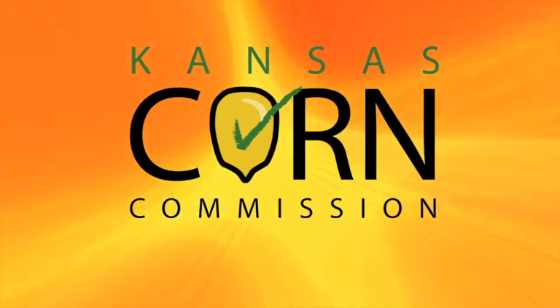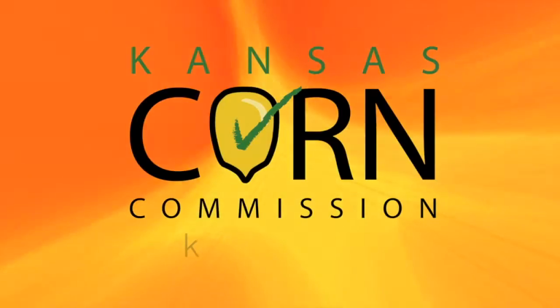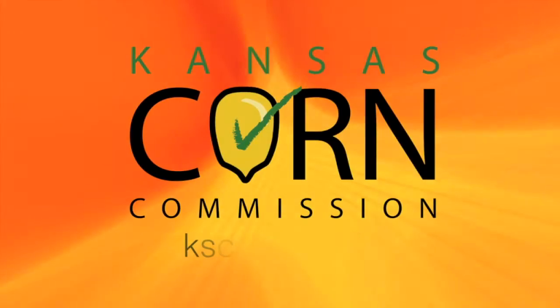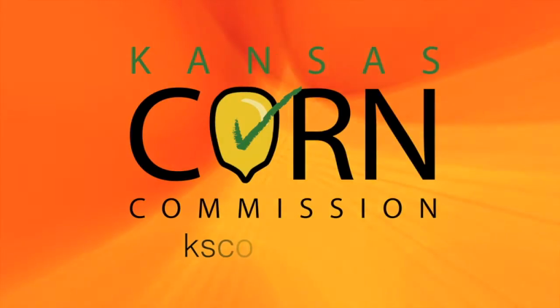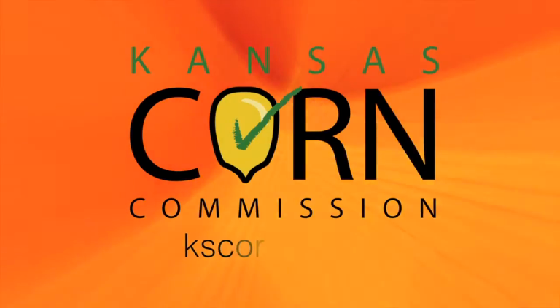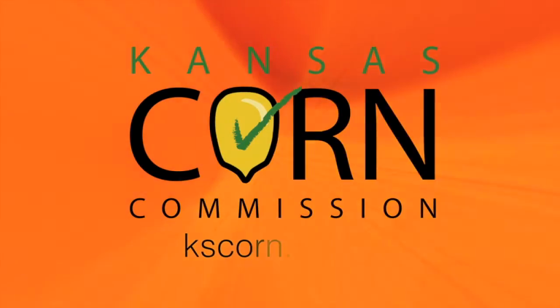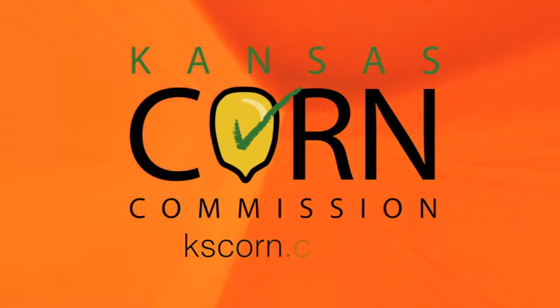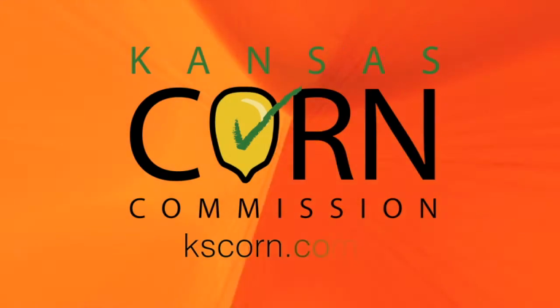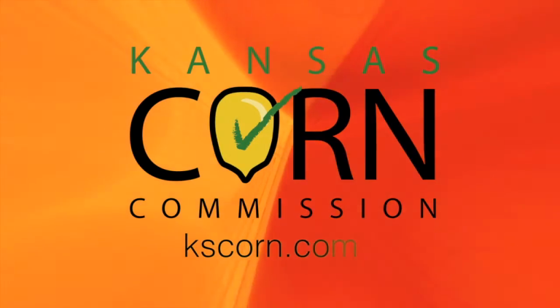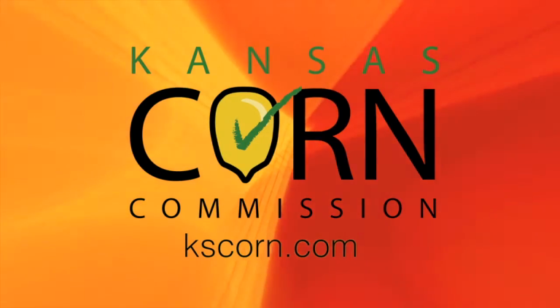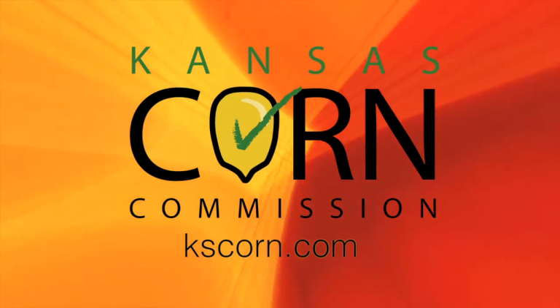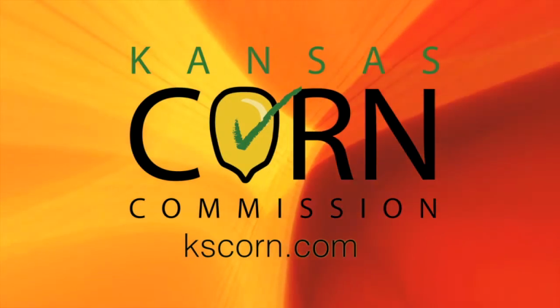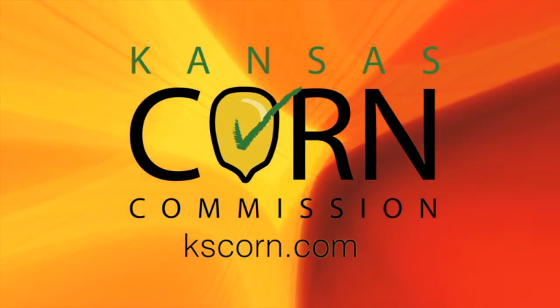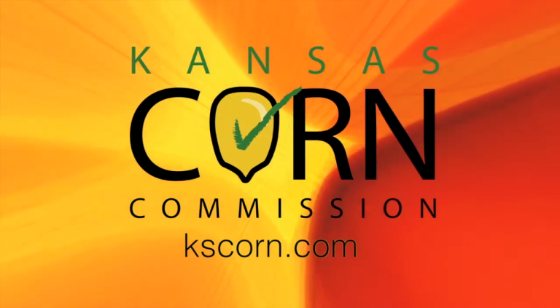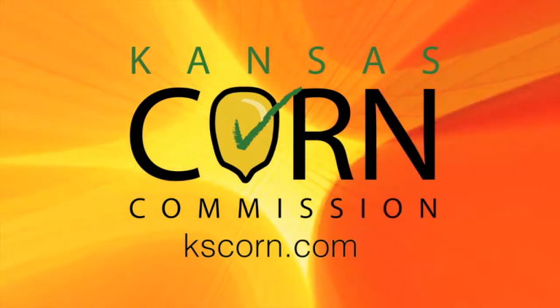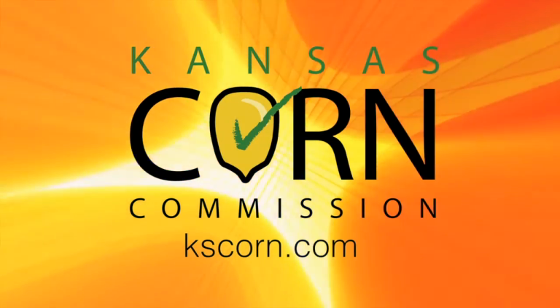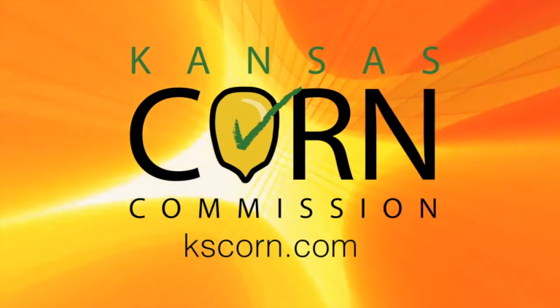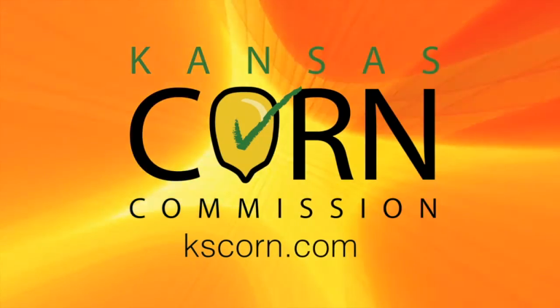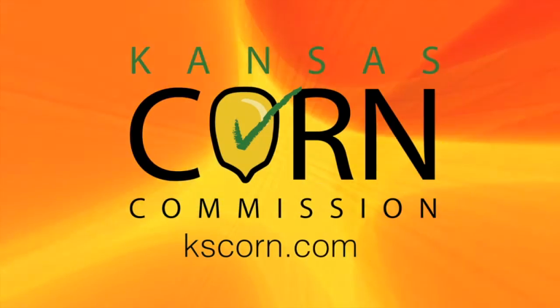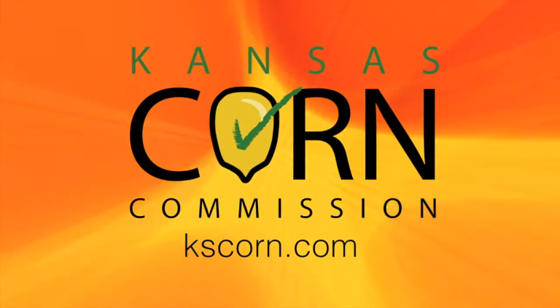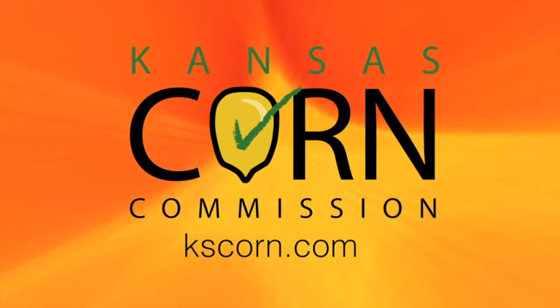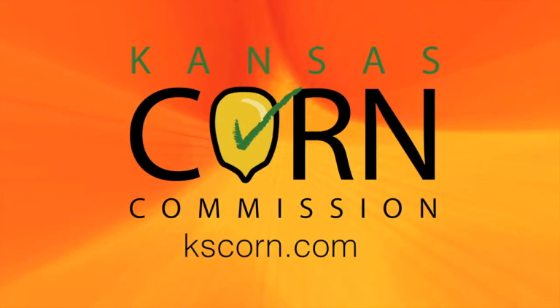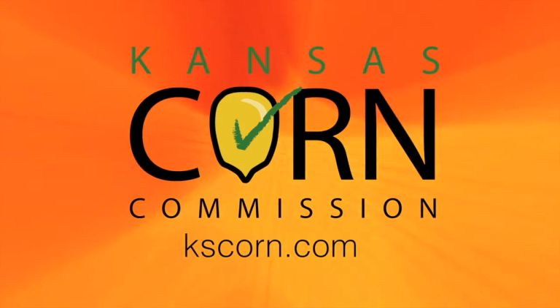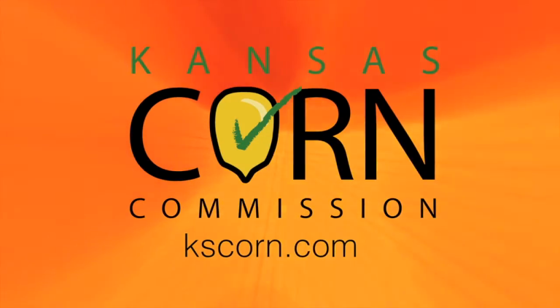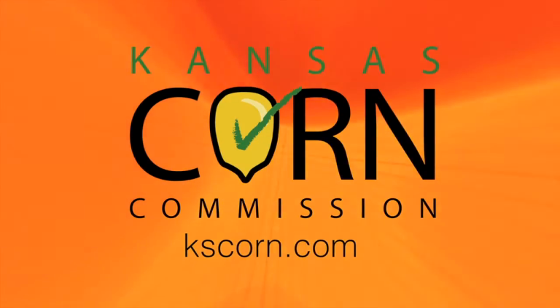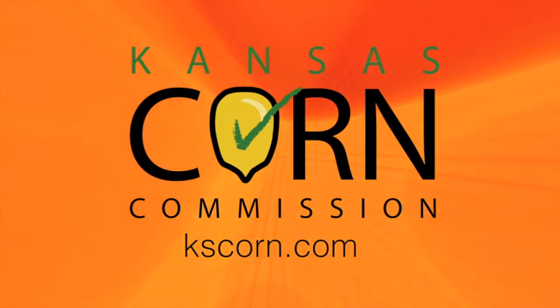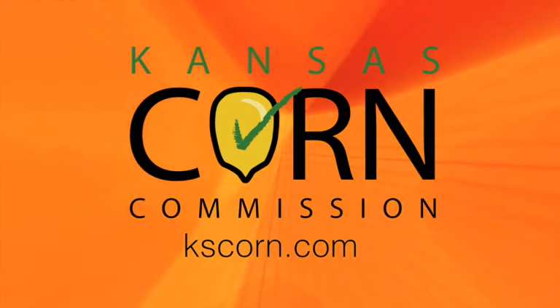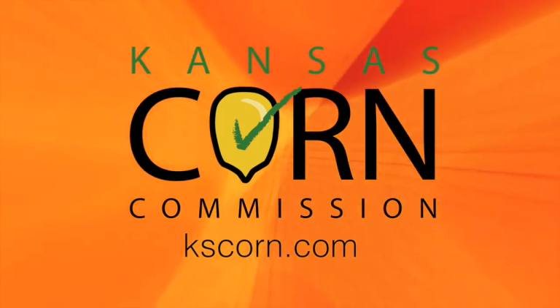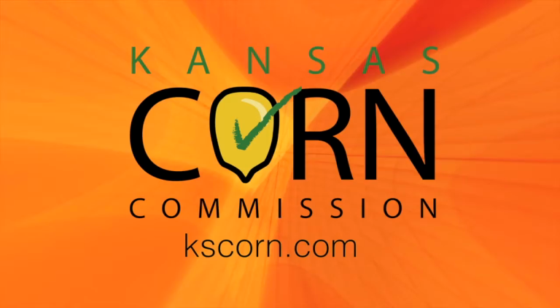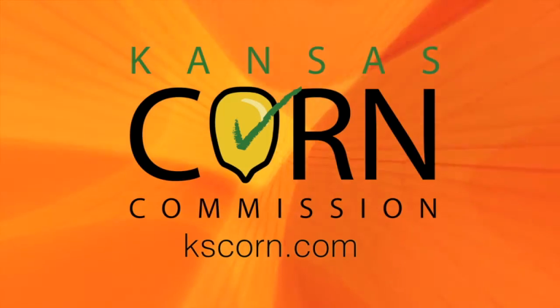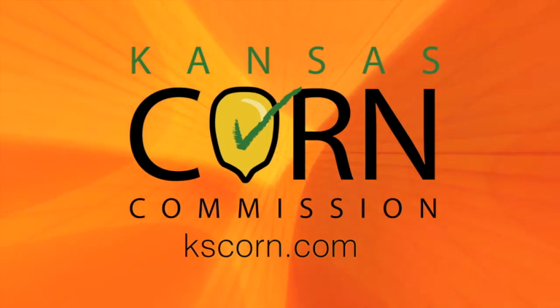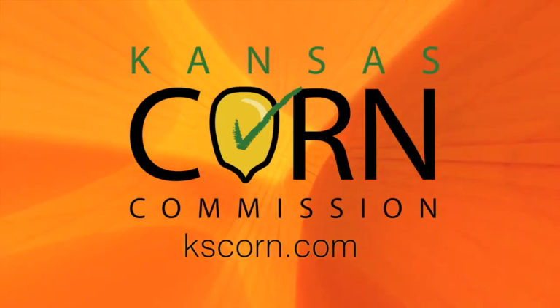This segment brought to you by Kansas Corn. Learn more at kscorn.com.